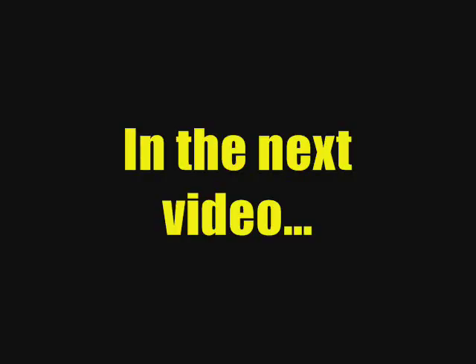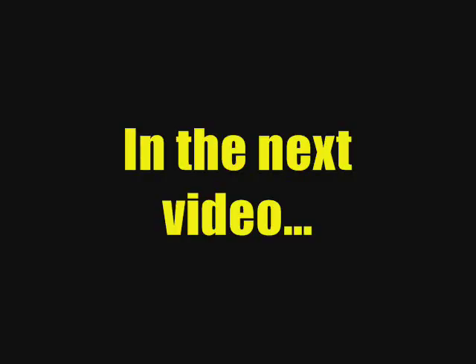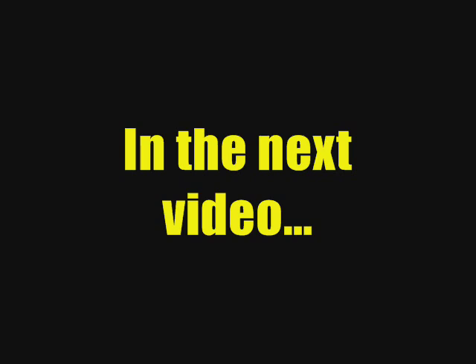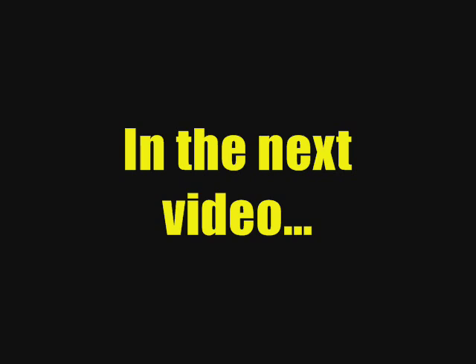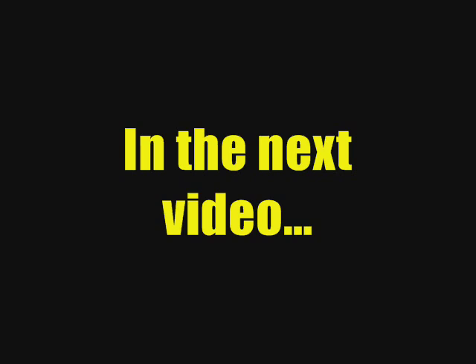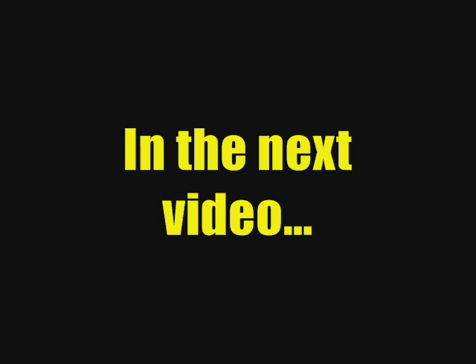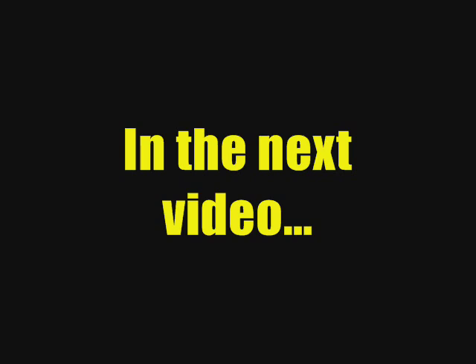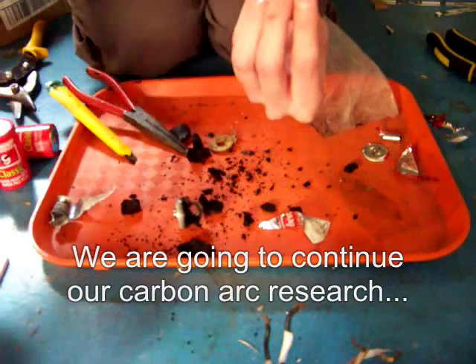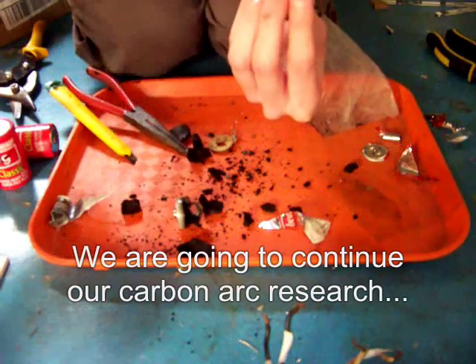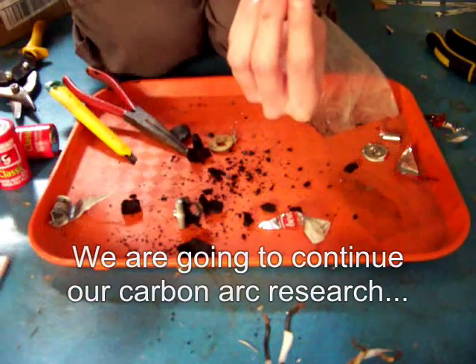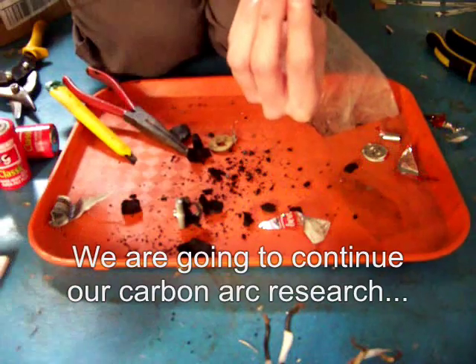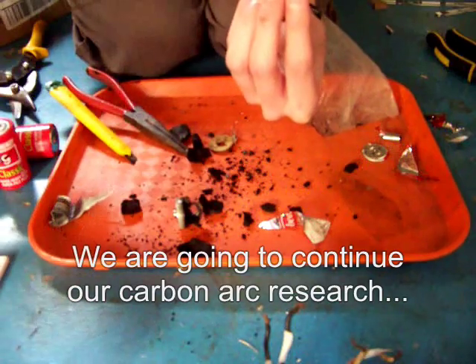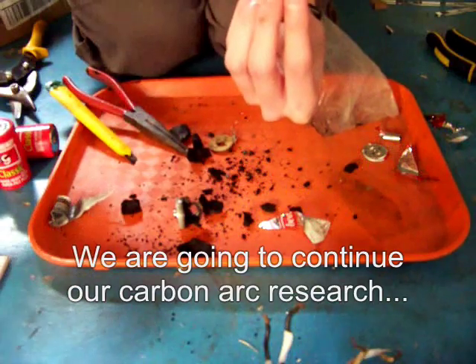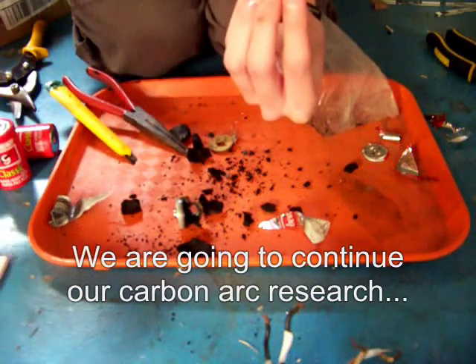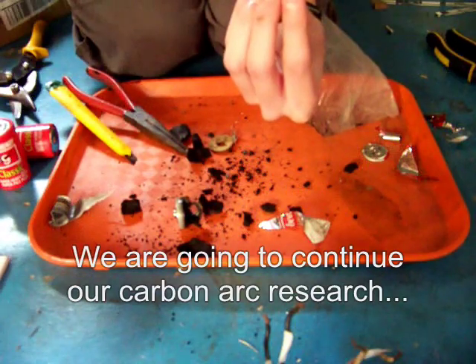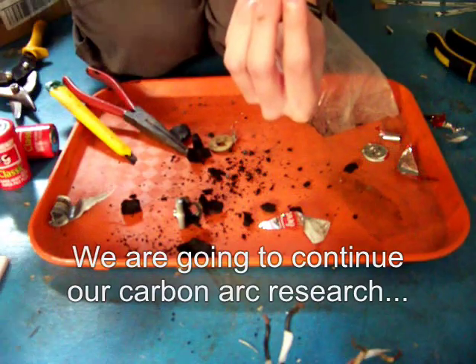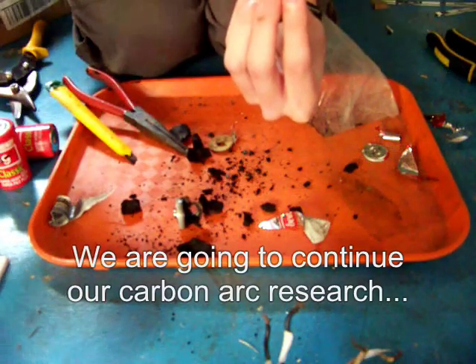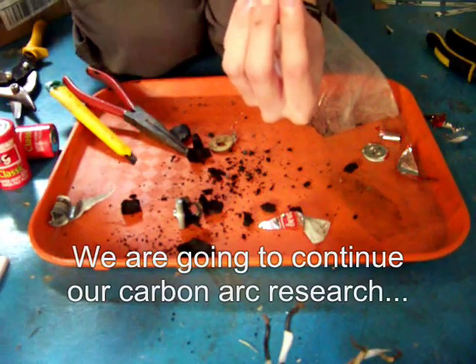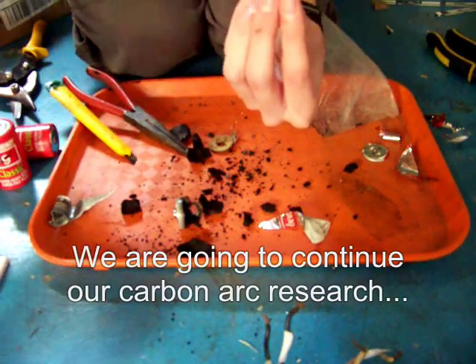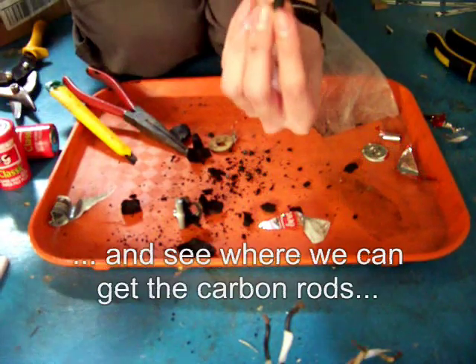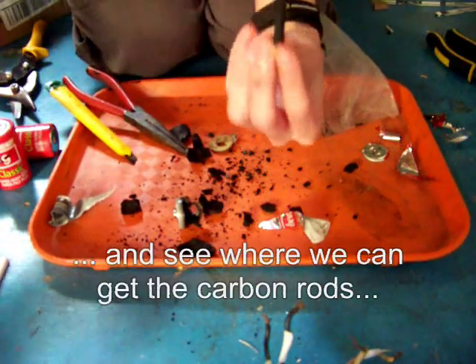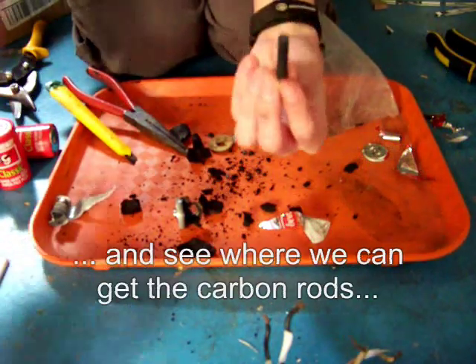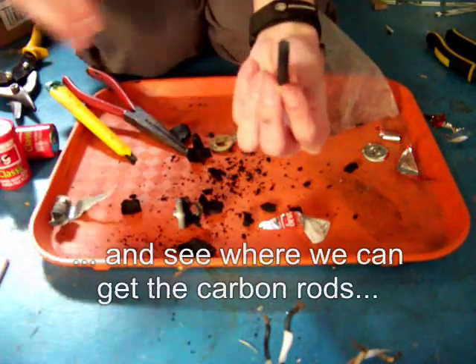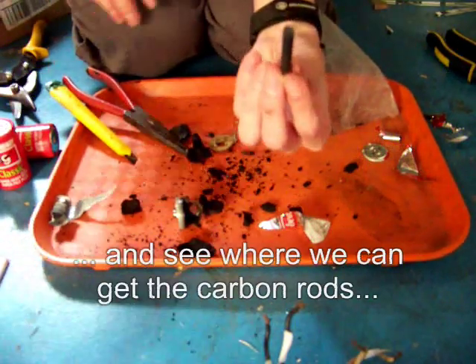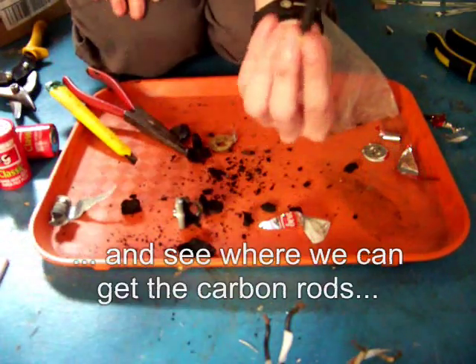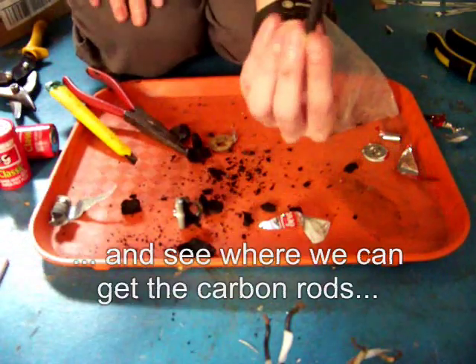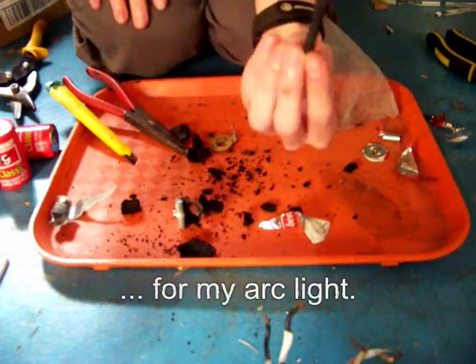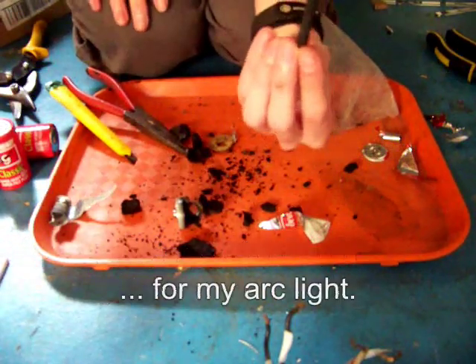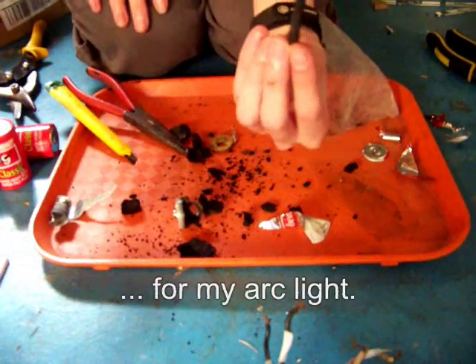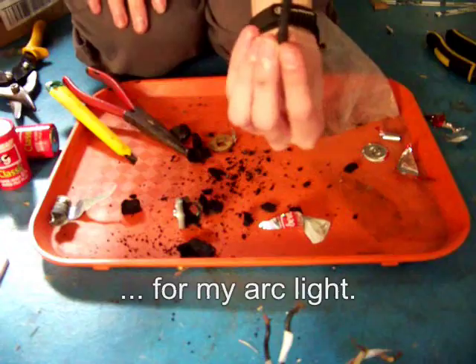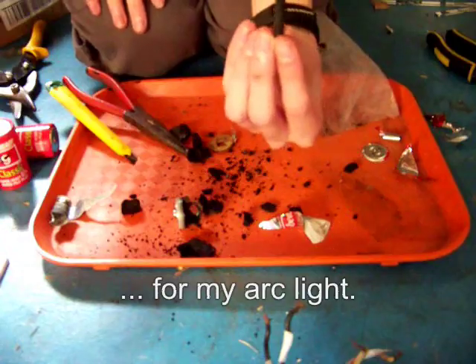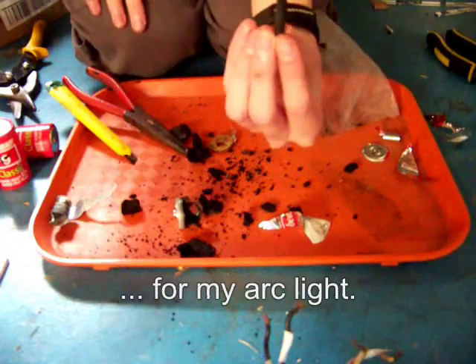In the next video, we are going to continue our research and see where we can get the common rods for my art light. Let's do this.